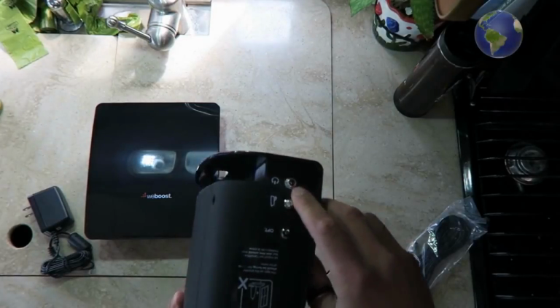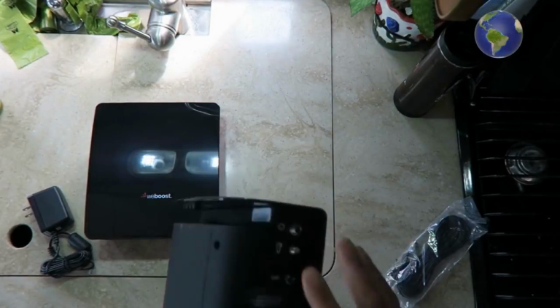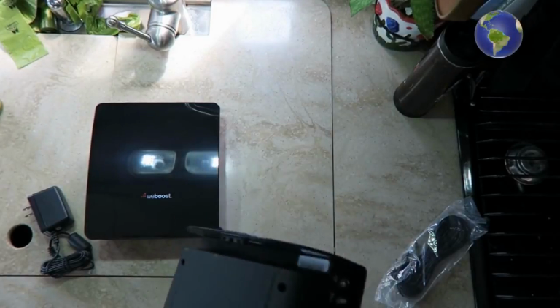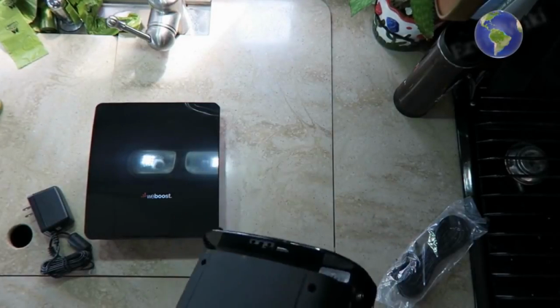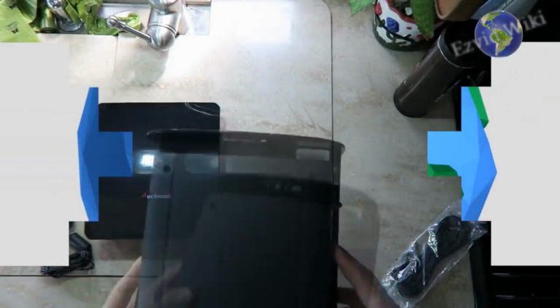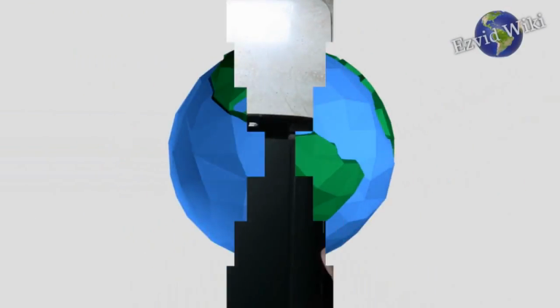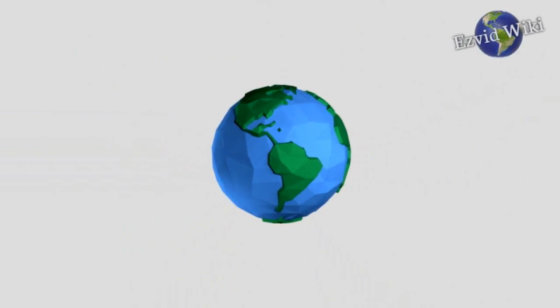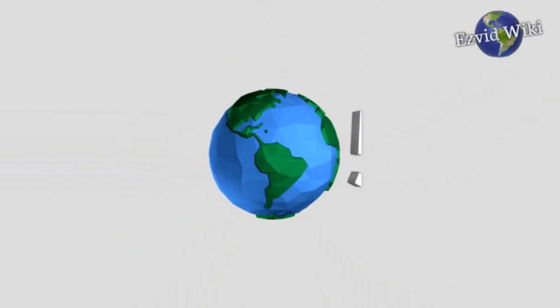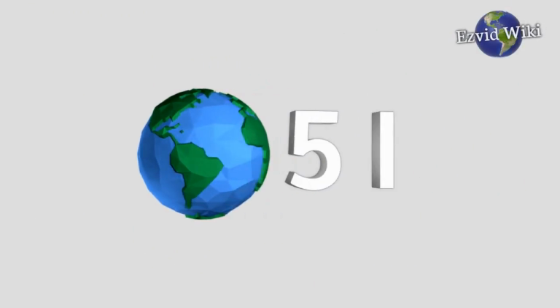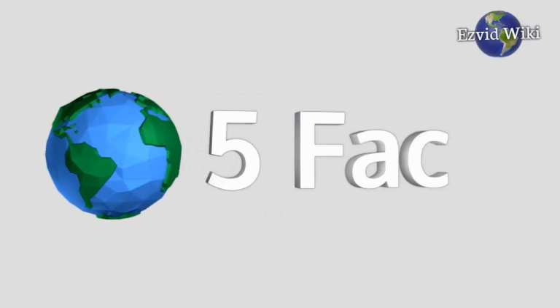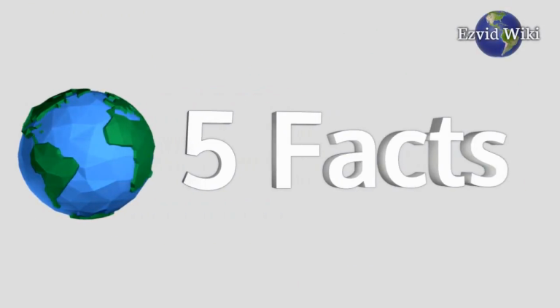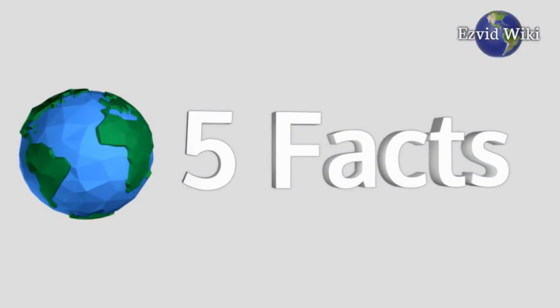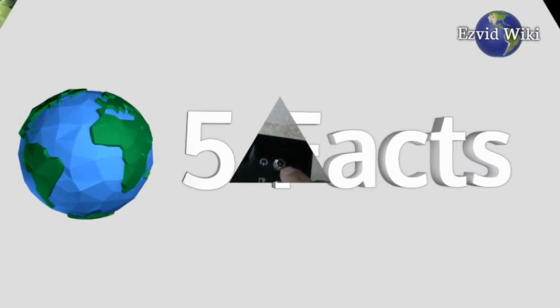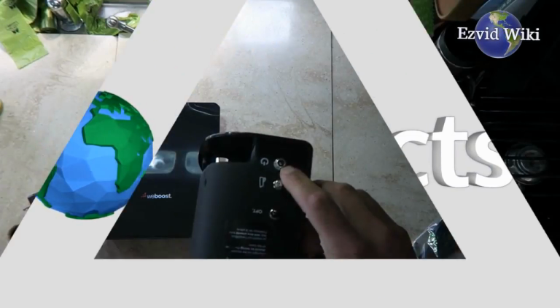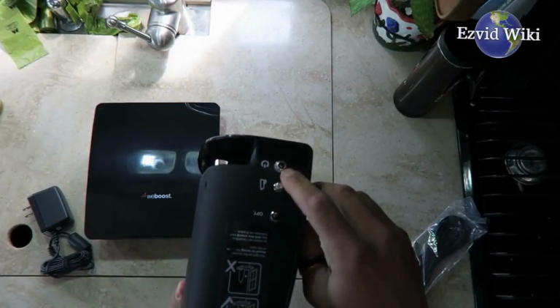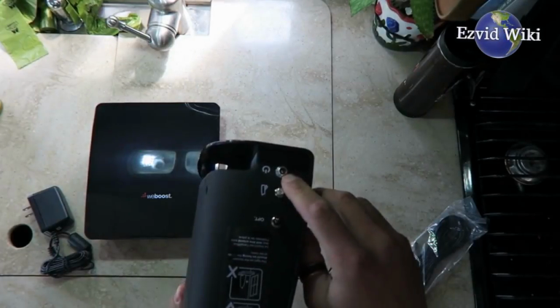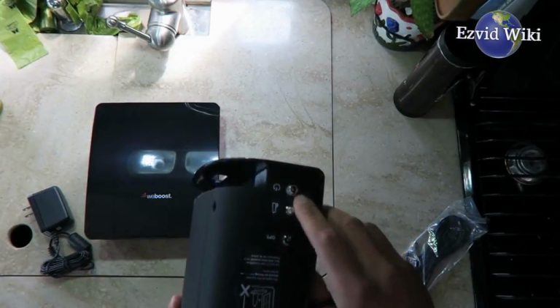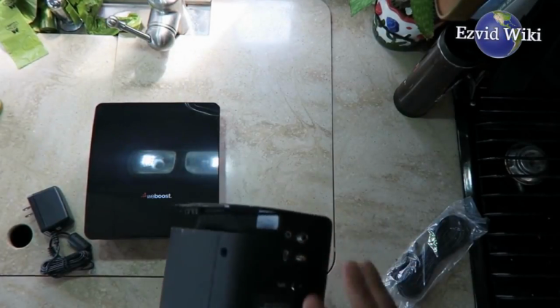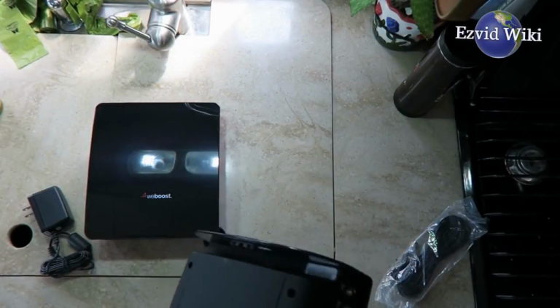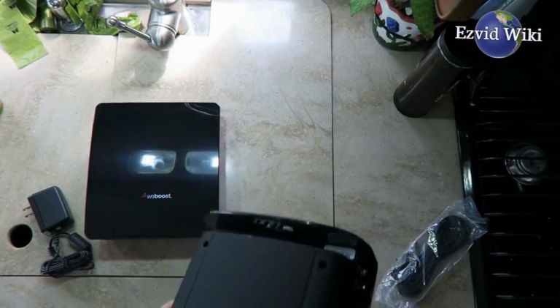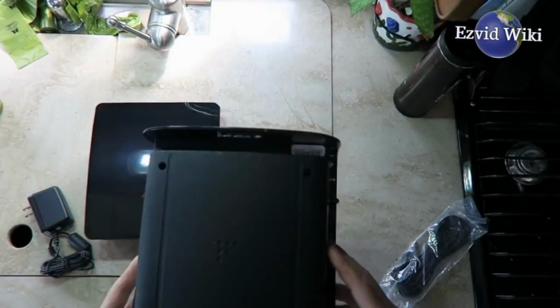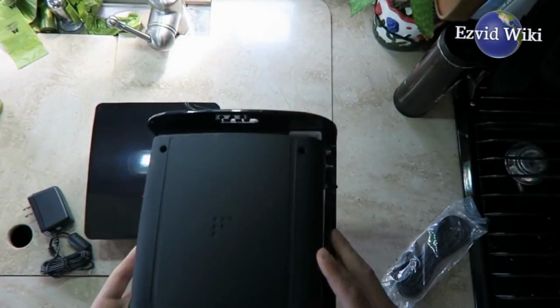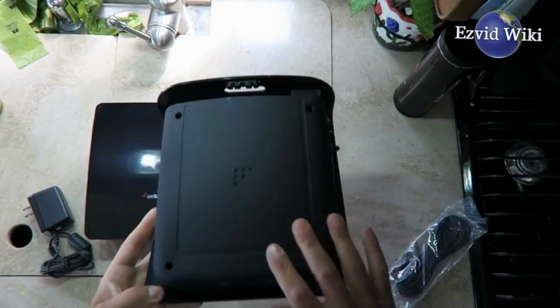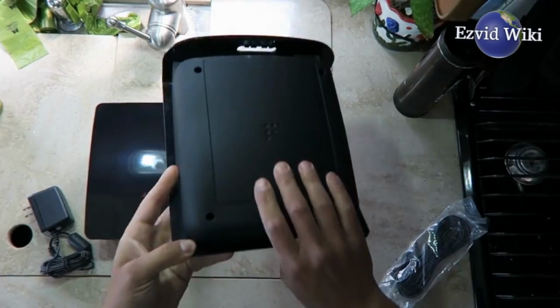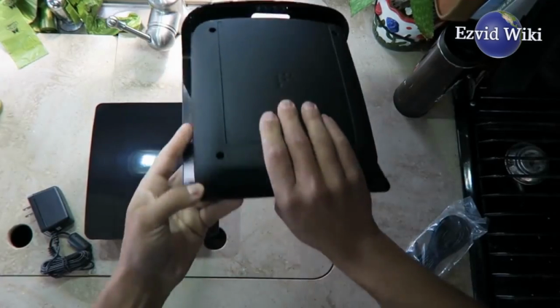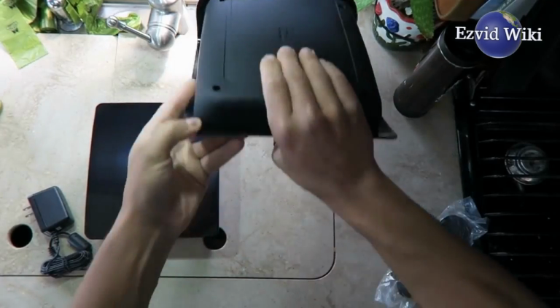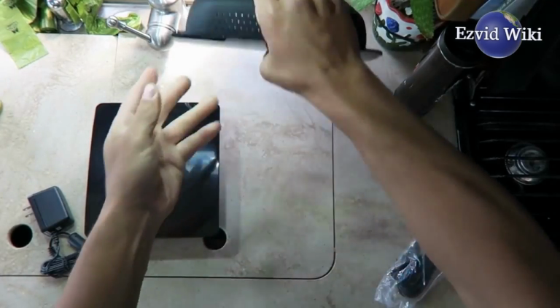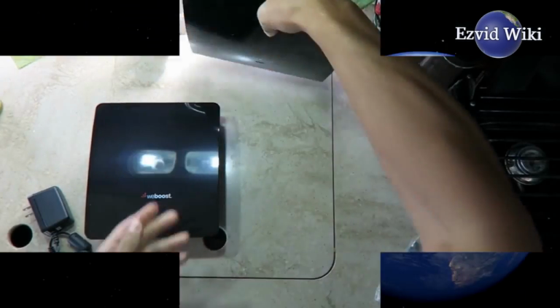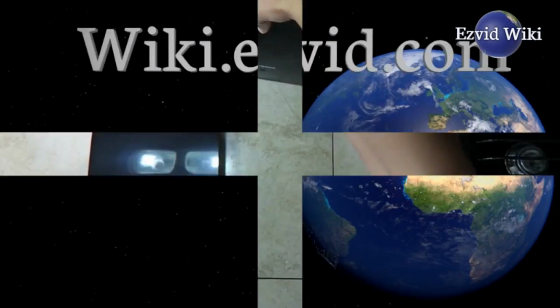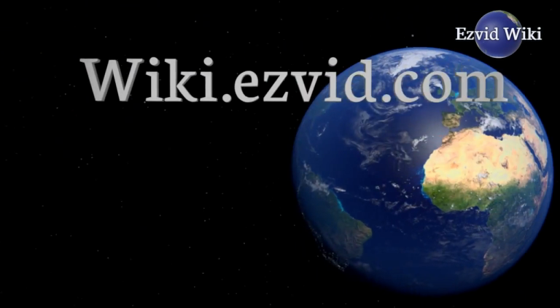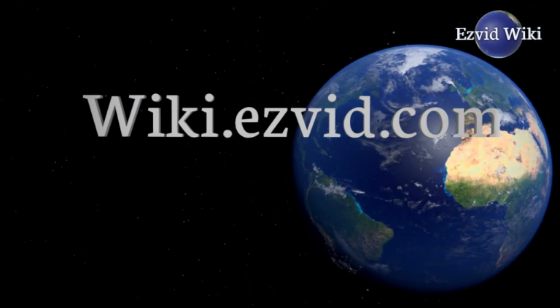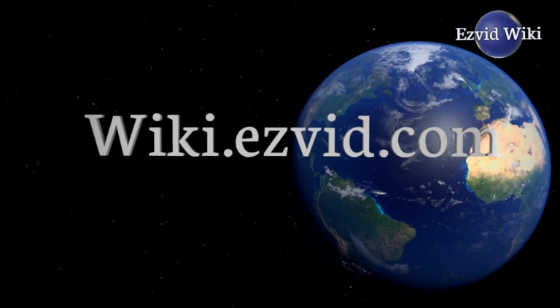These are the 5 facts you need to know about cell phone signal boosters. Brought to you by EasyVidWiki.